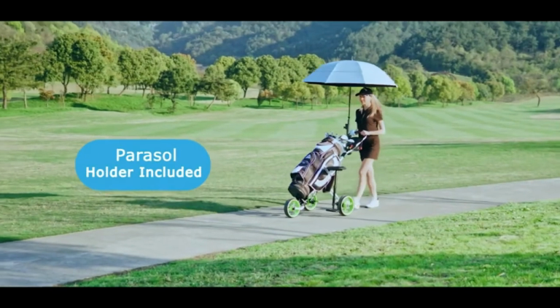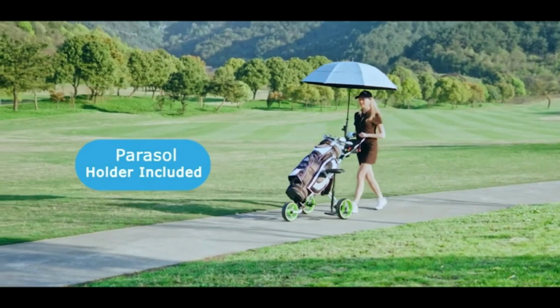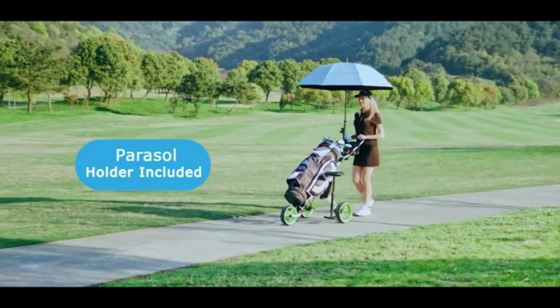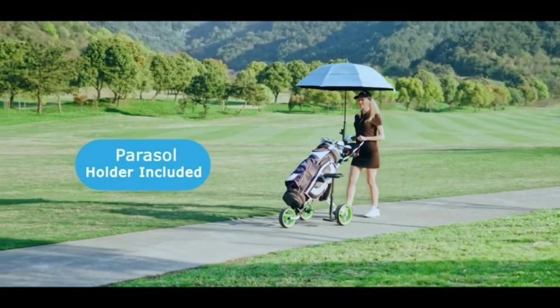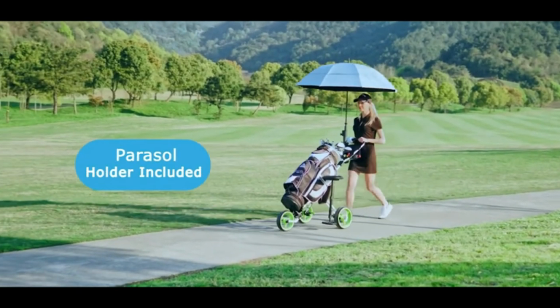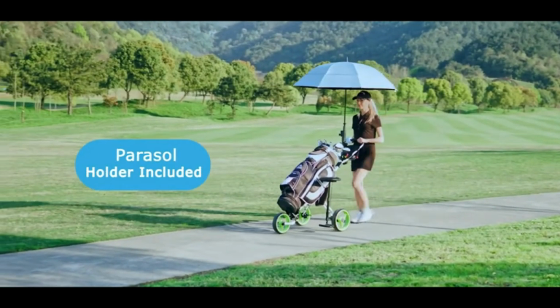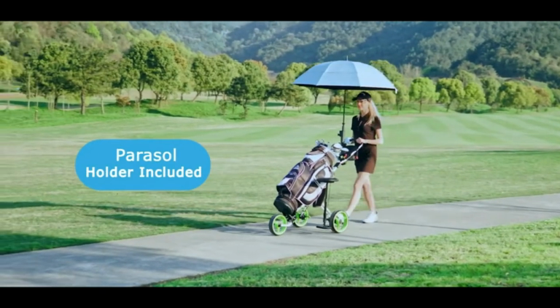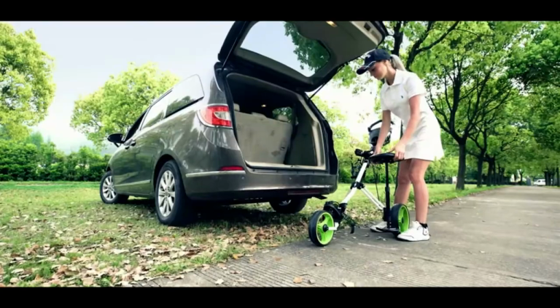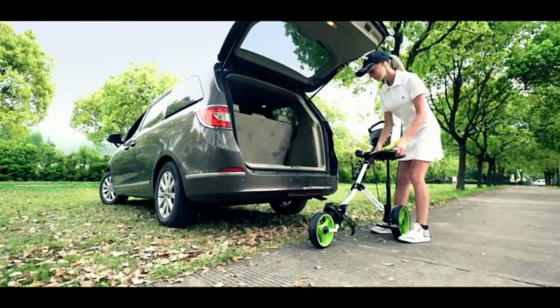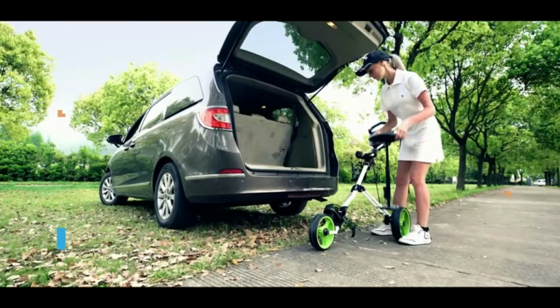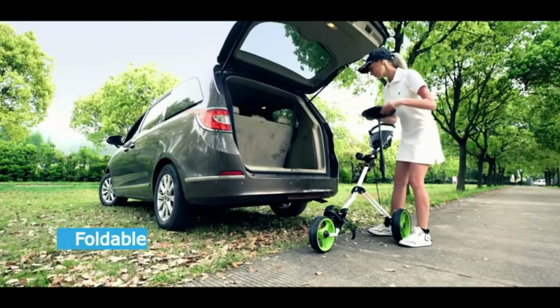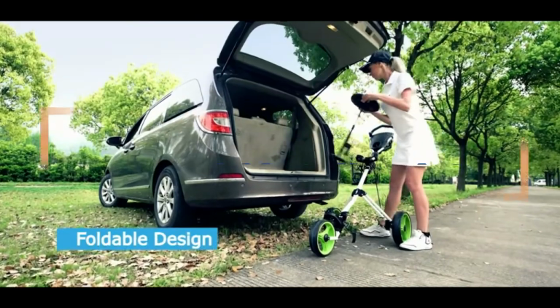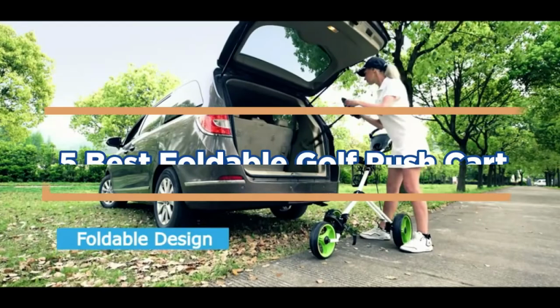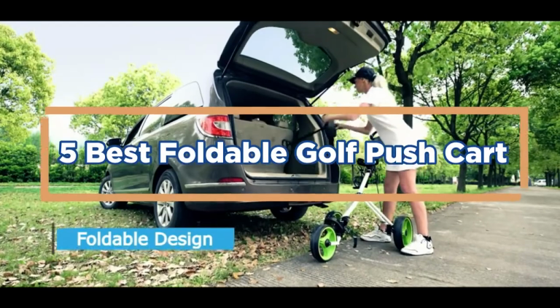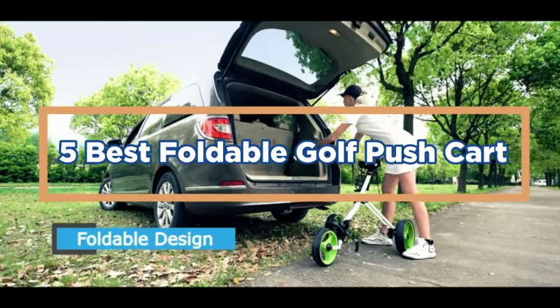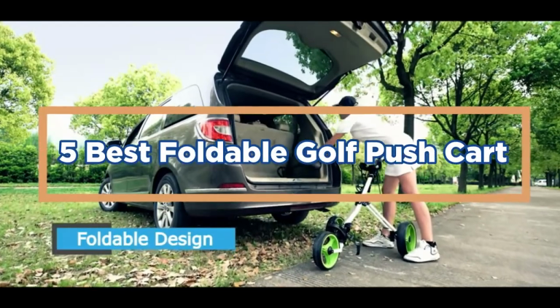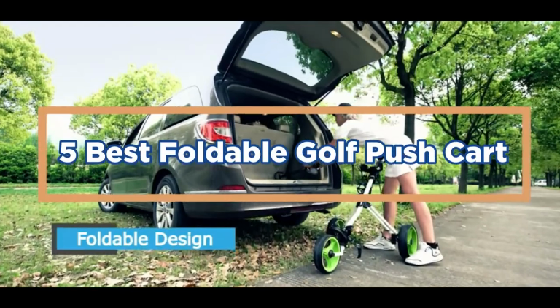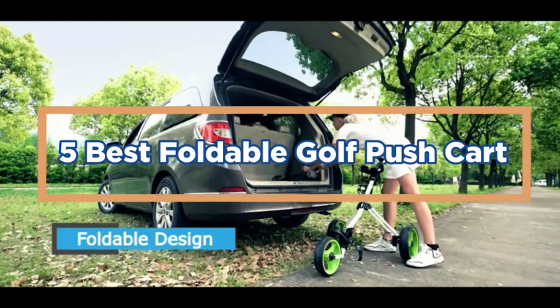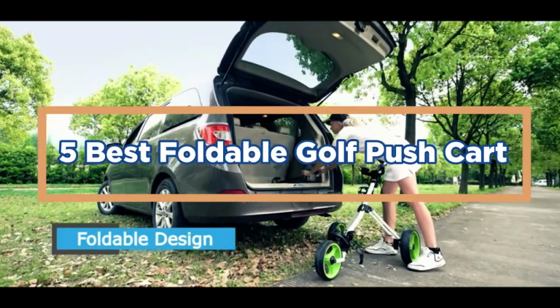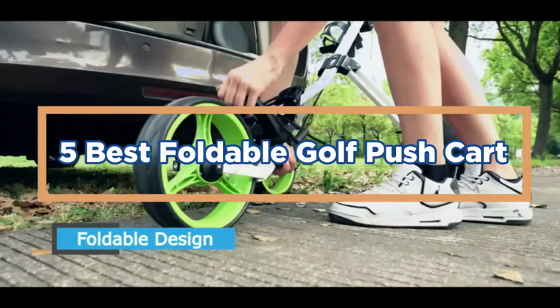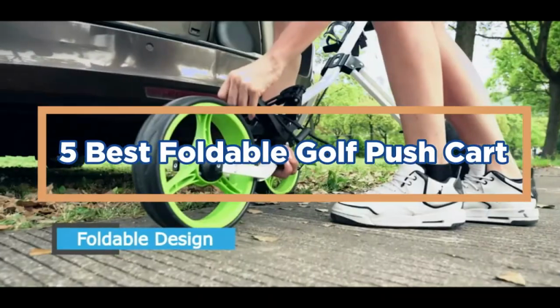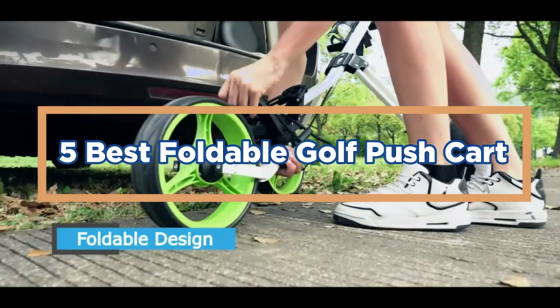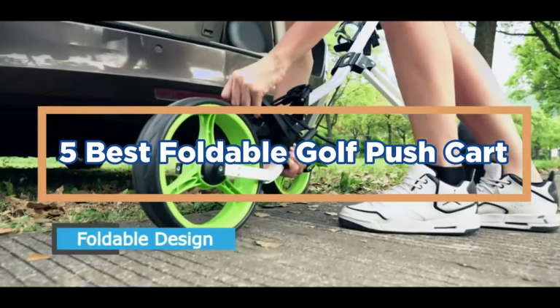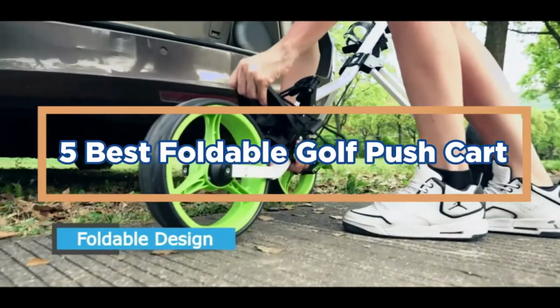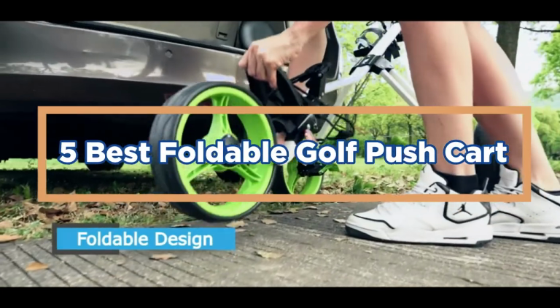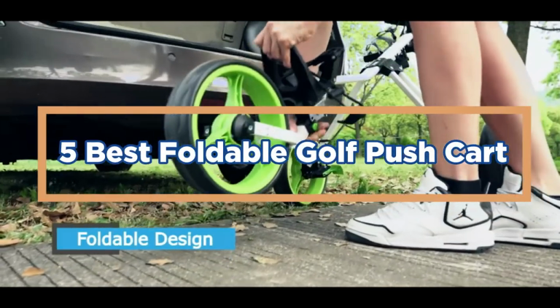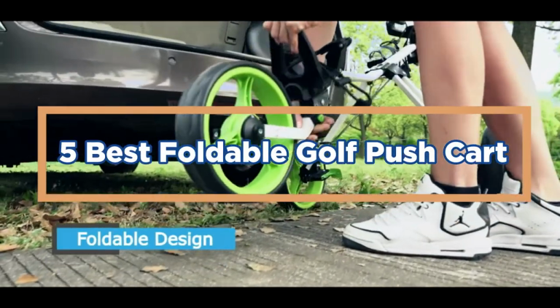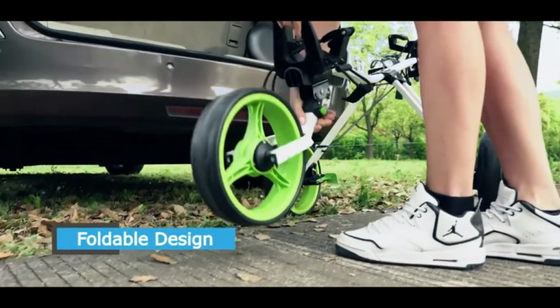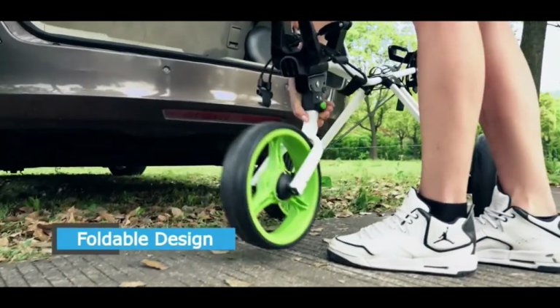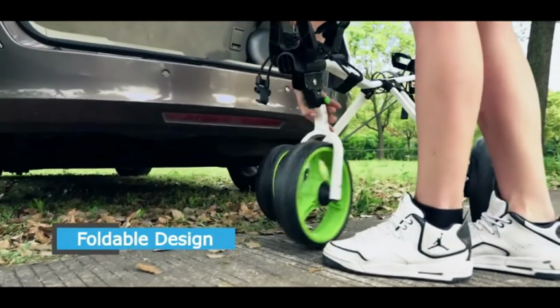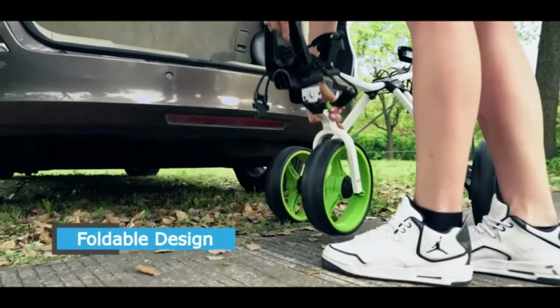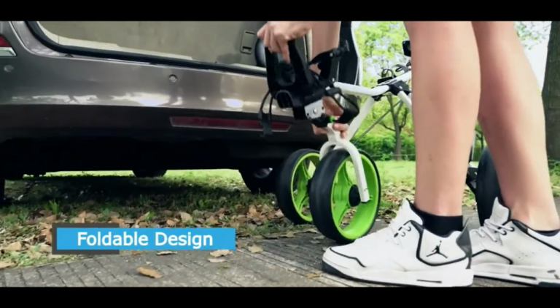In today's video, we will show you the top 5 best foldable golf push carts. Let's get started.